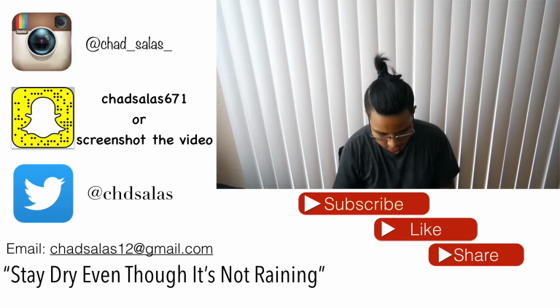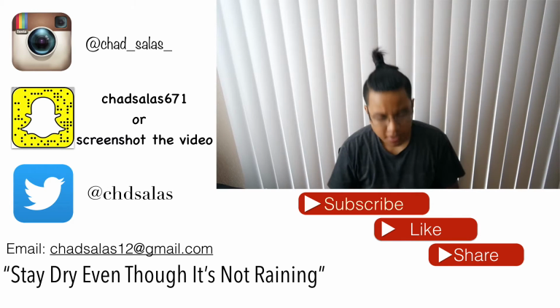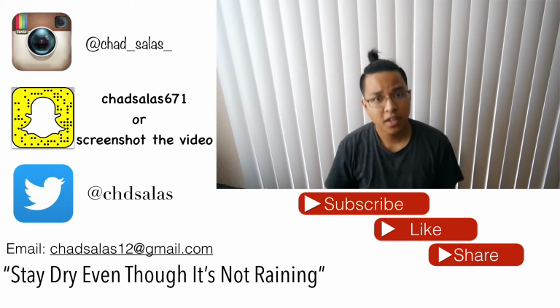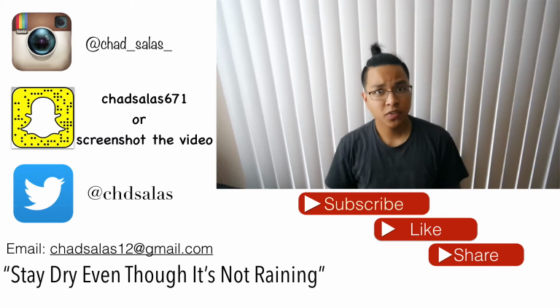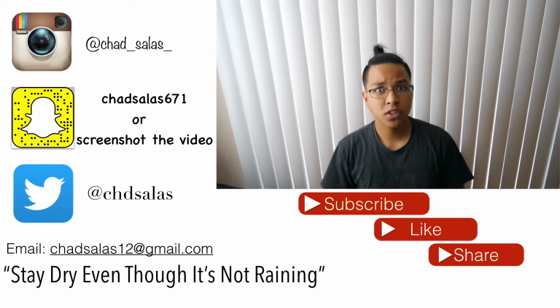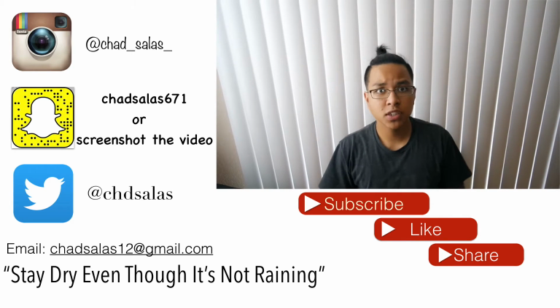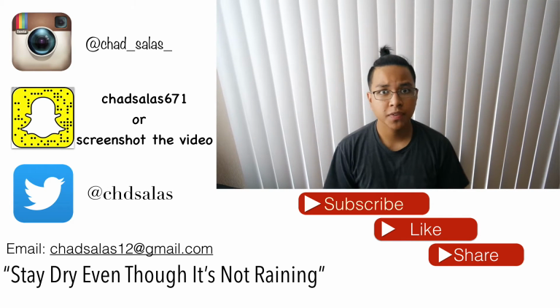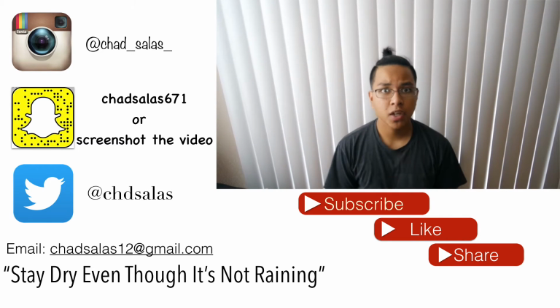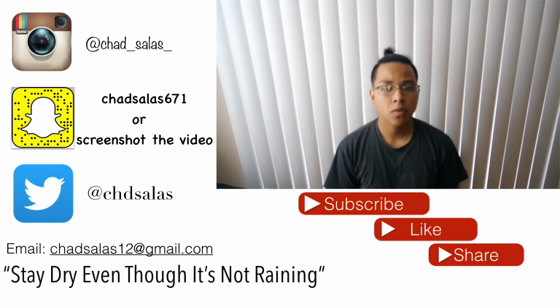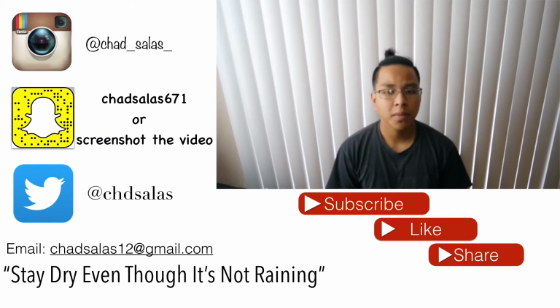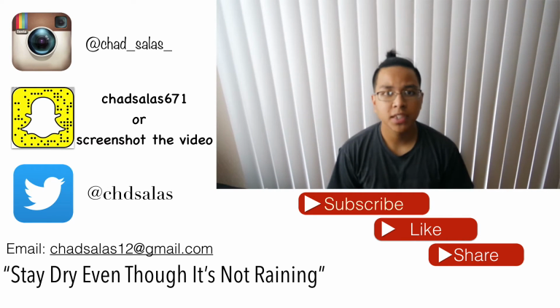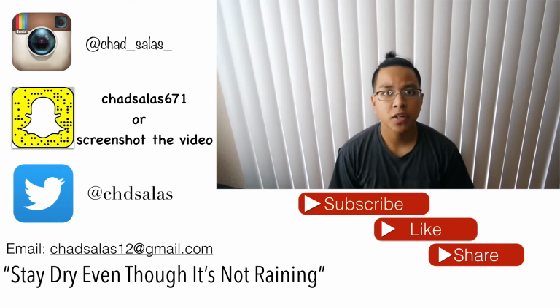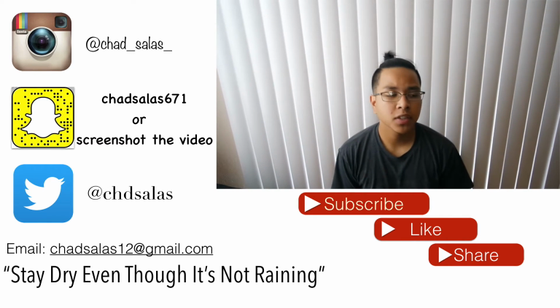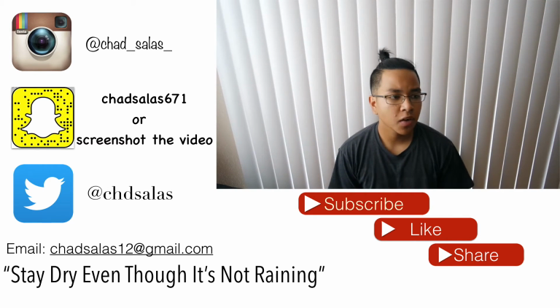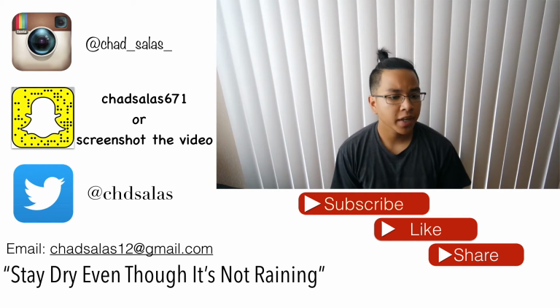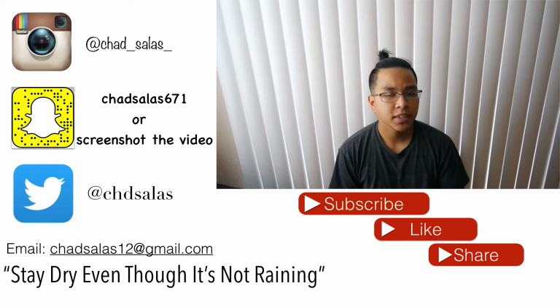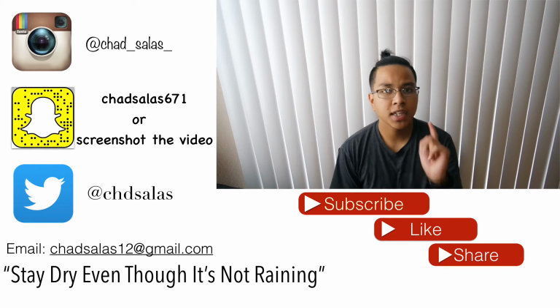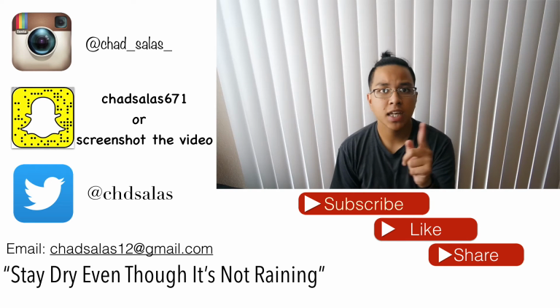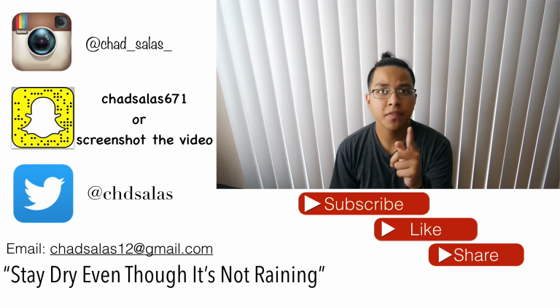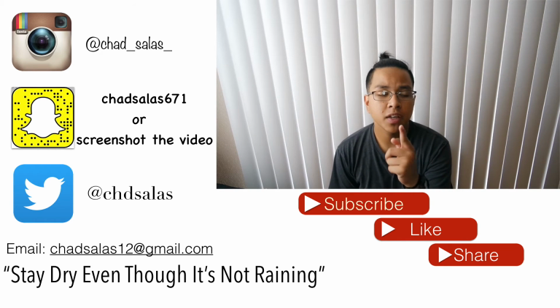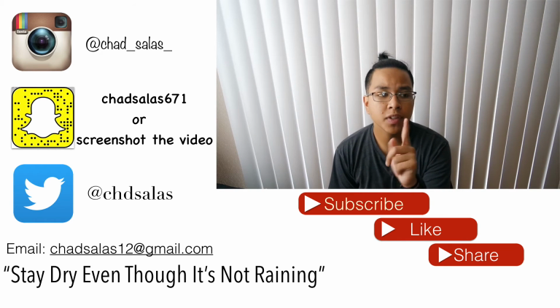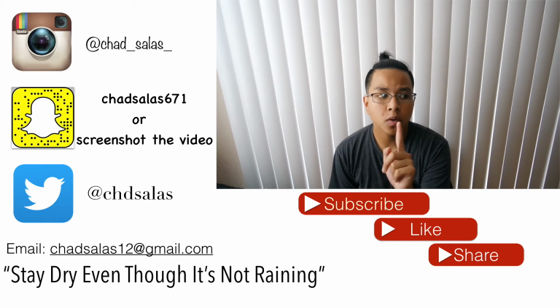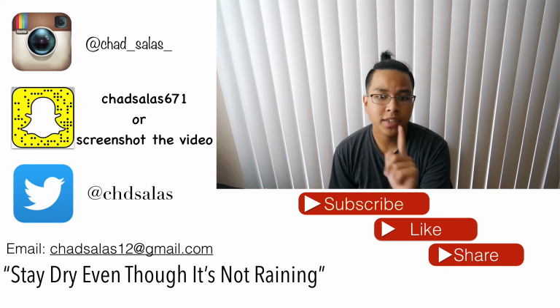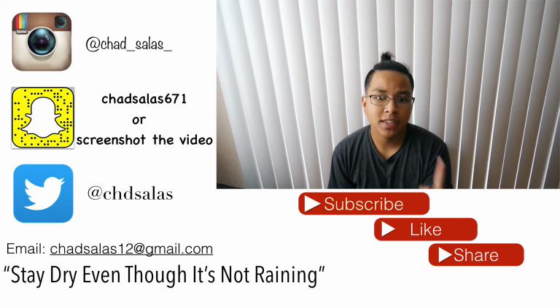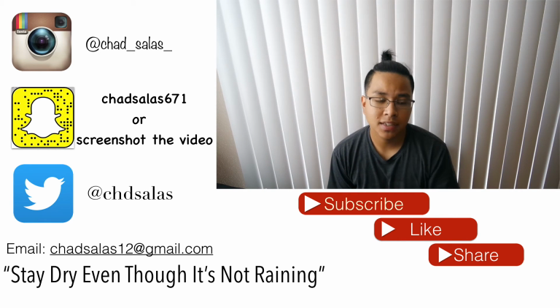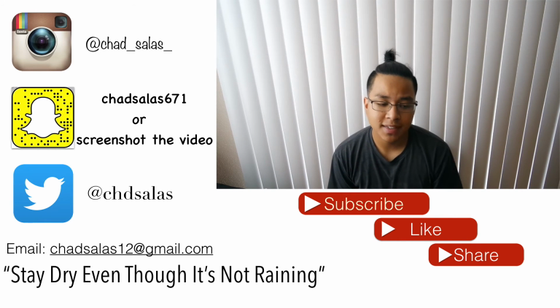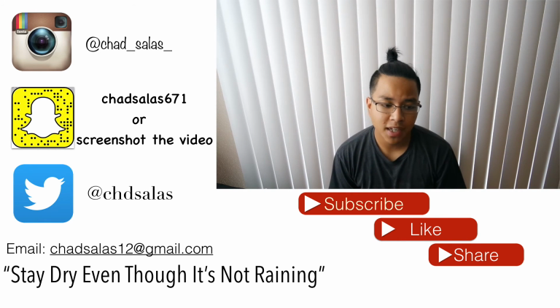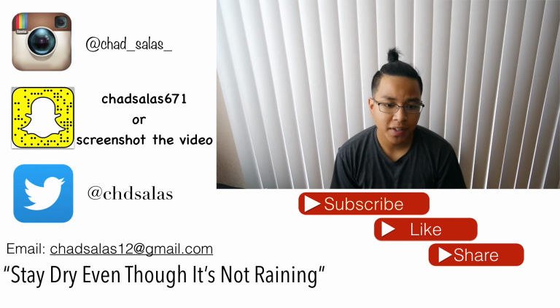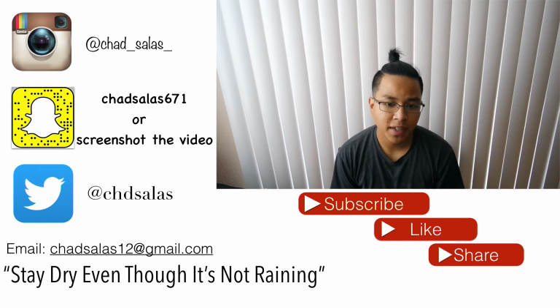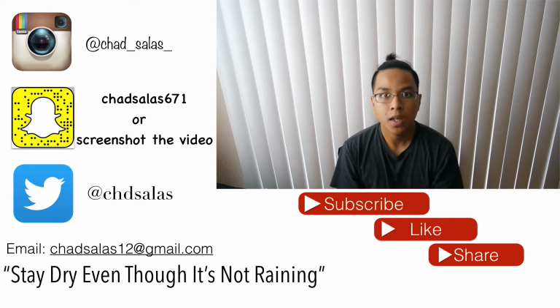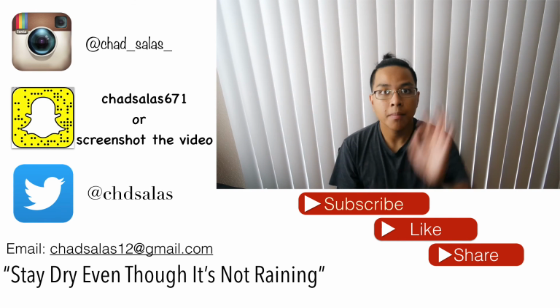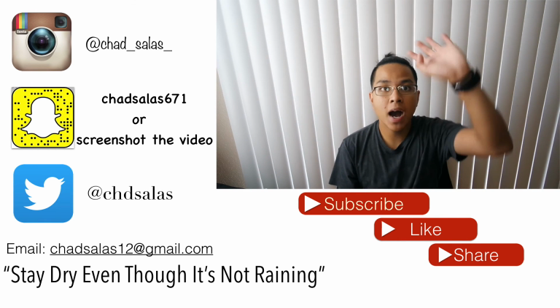Thank you guys for watching this video. Stay safe out there. Bye!